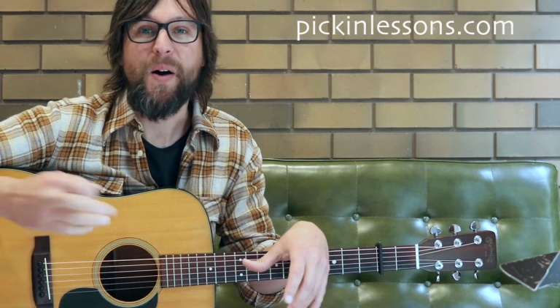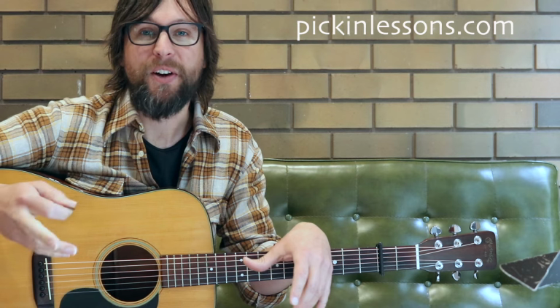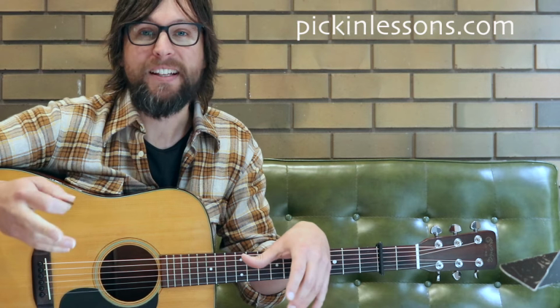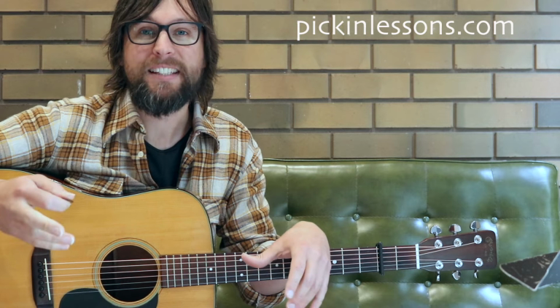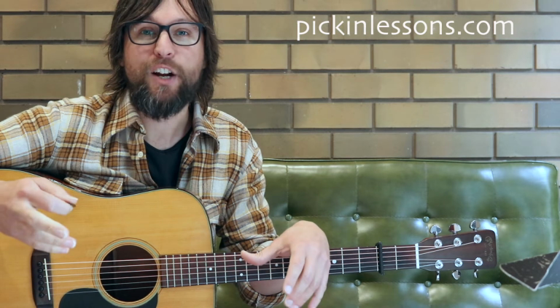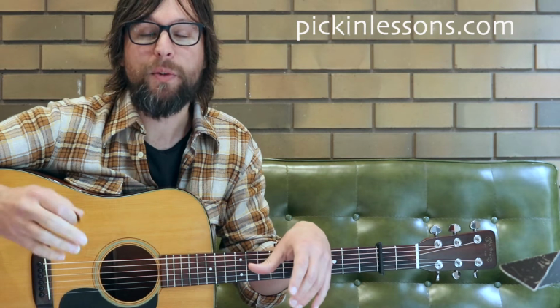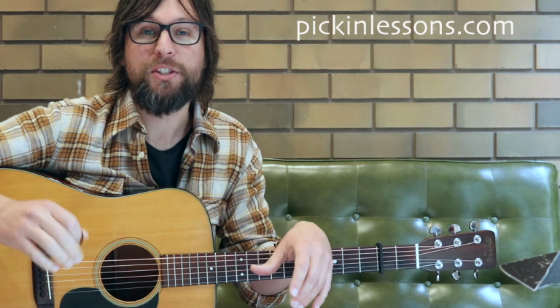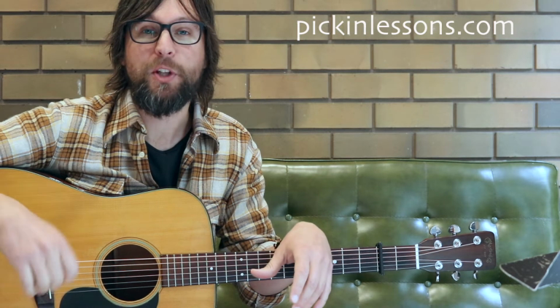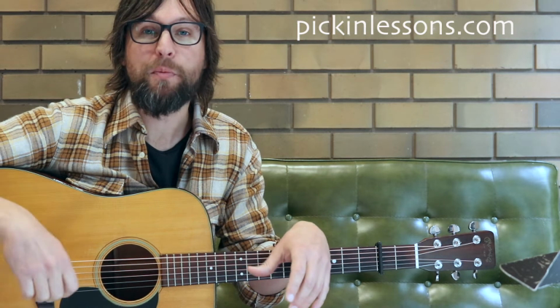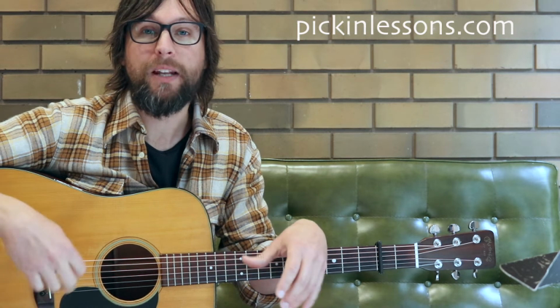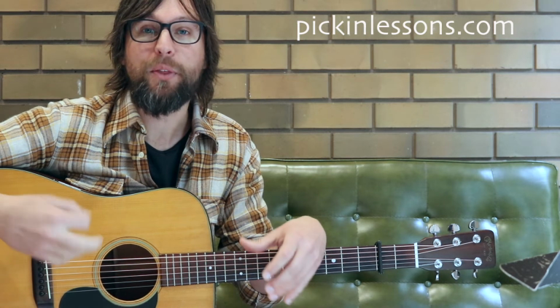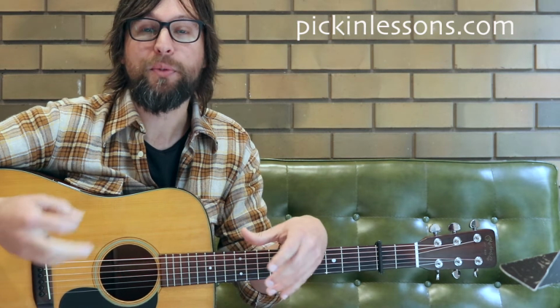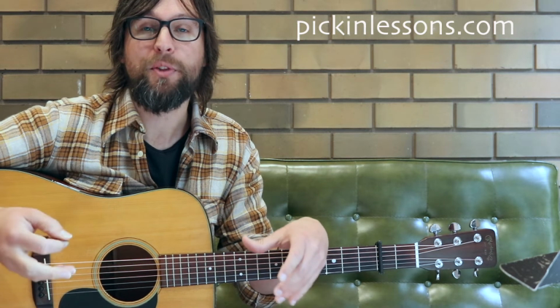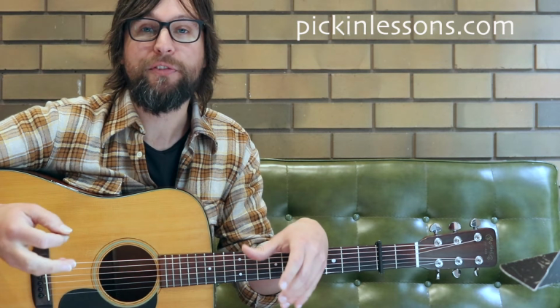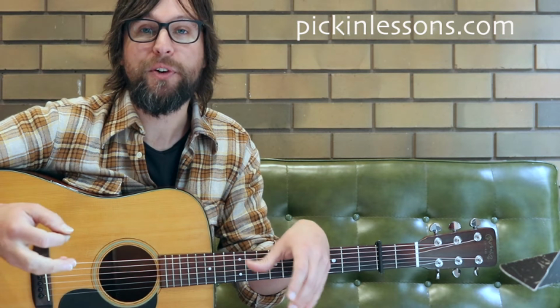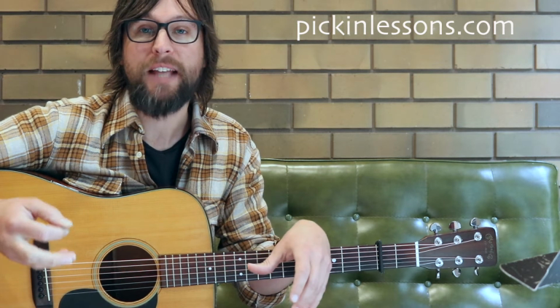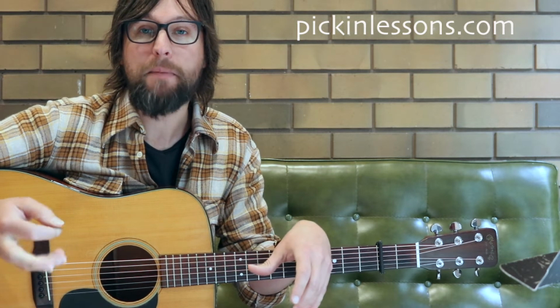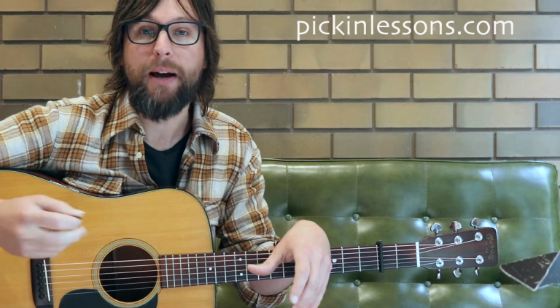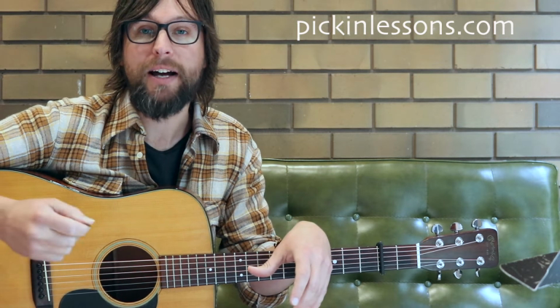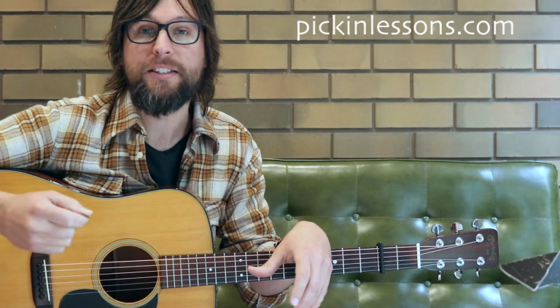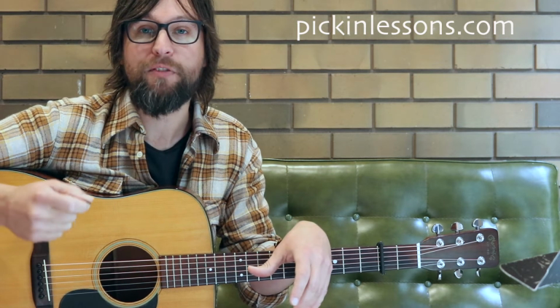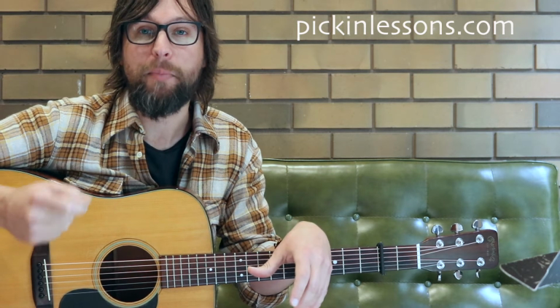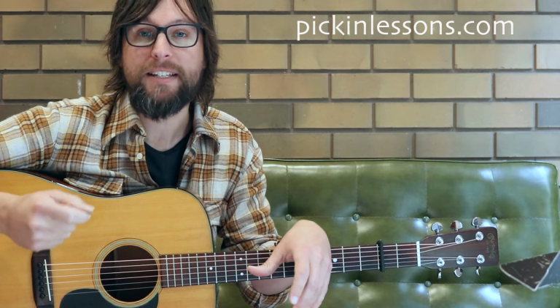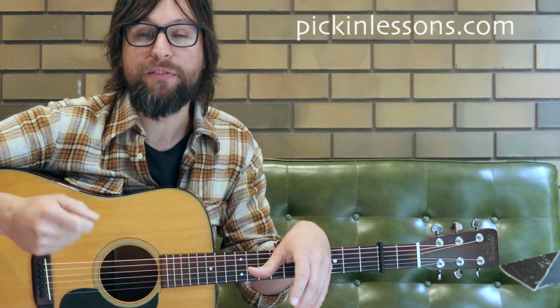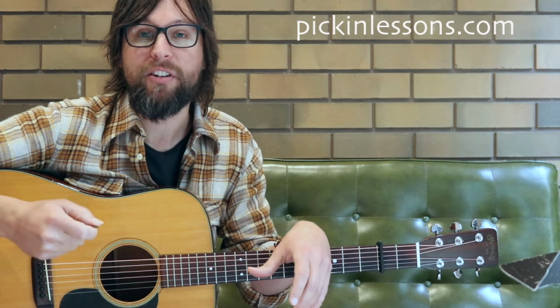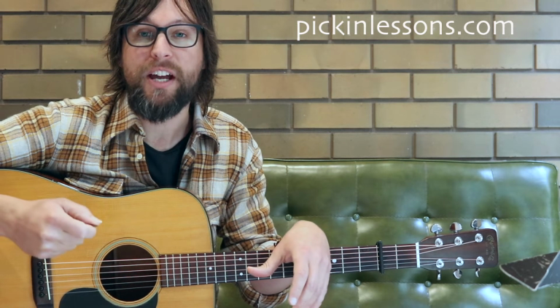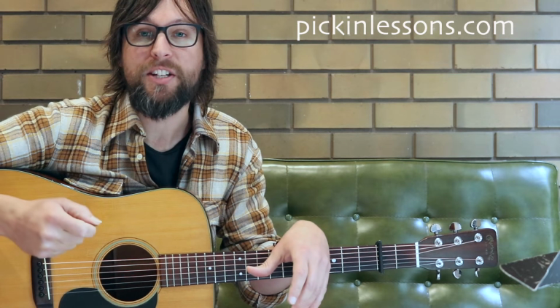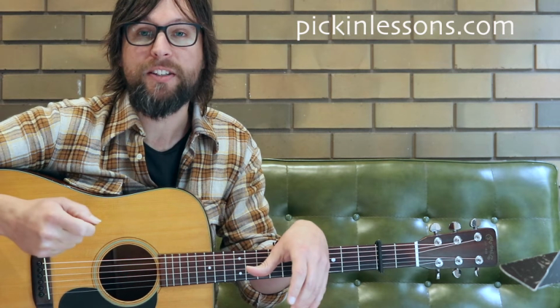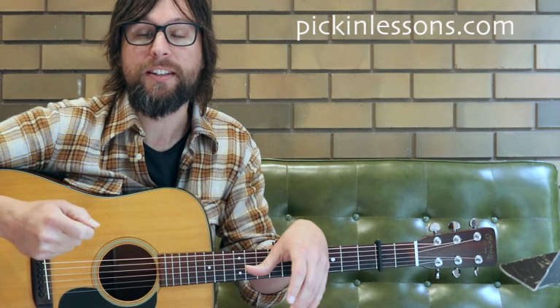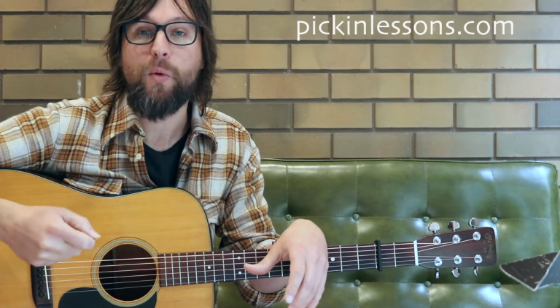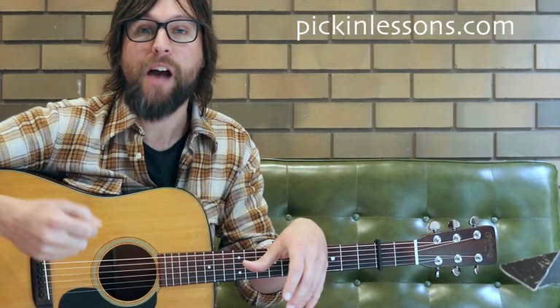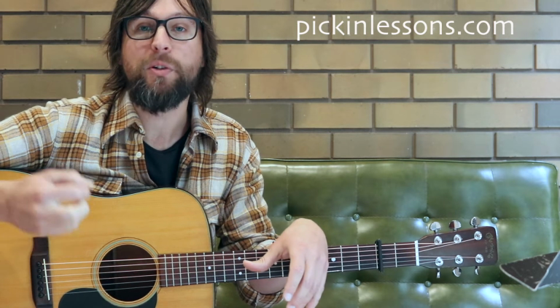Alright, let's start off with a slow play through the first 8 bars of the basic variation, then we'll have a look at what we can work on to help us learn the tune.